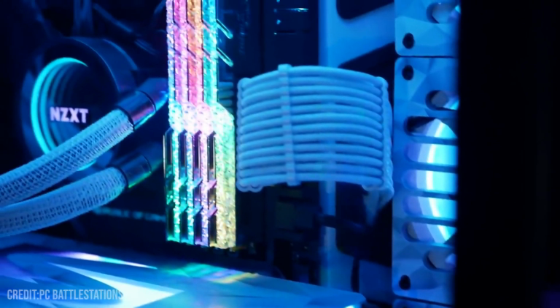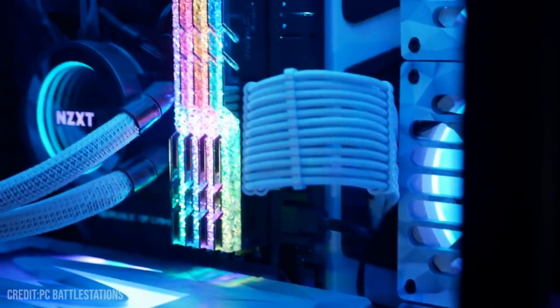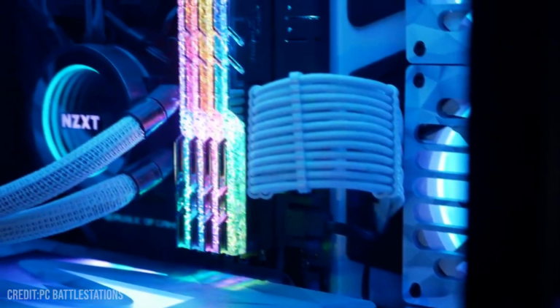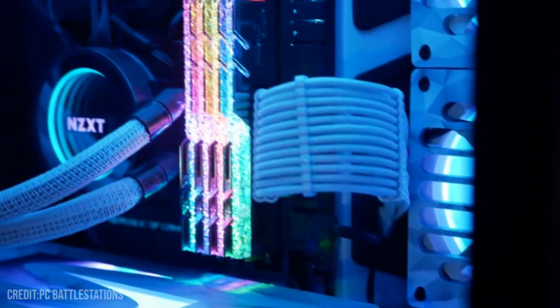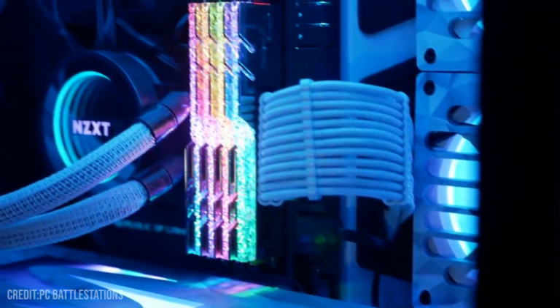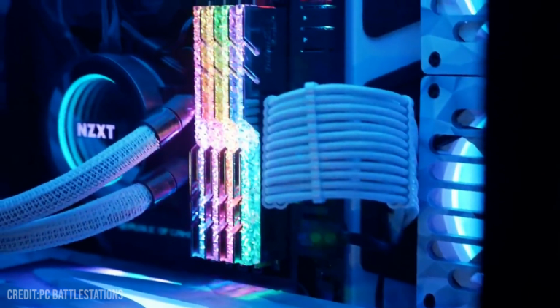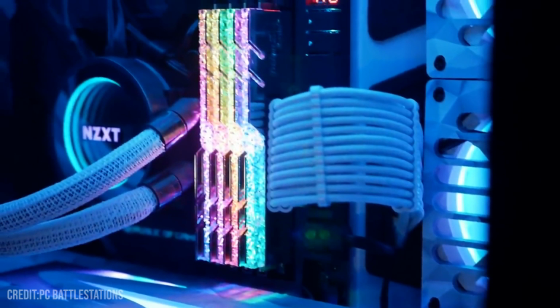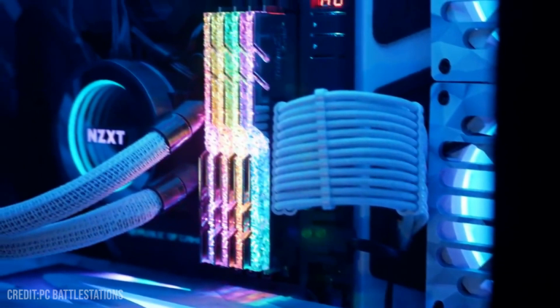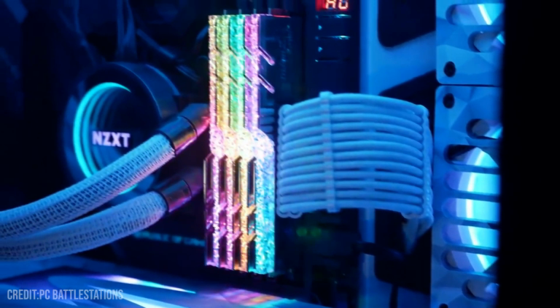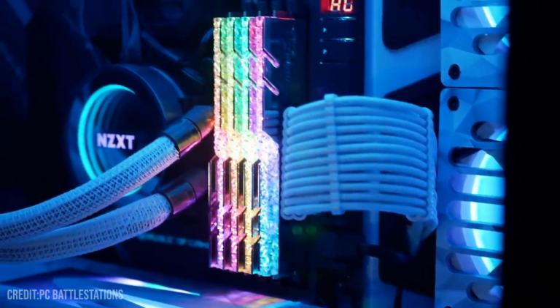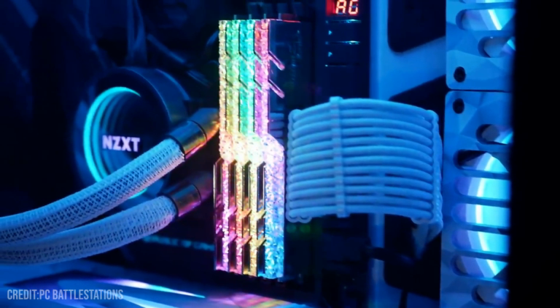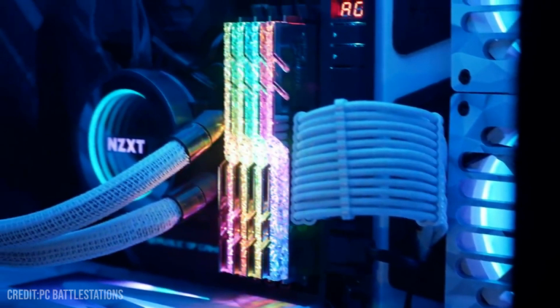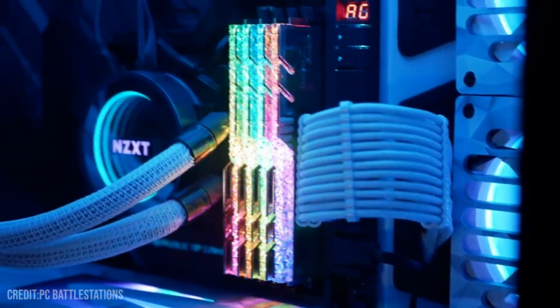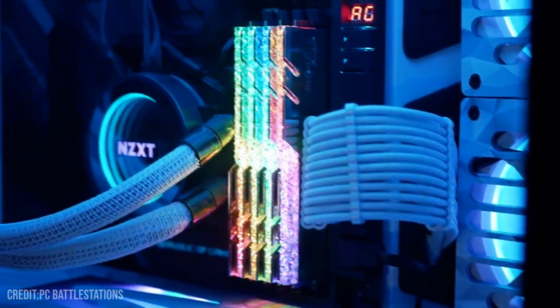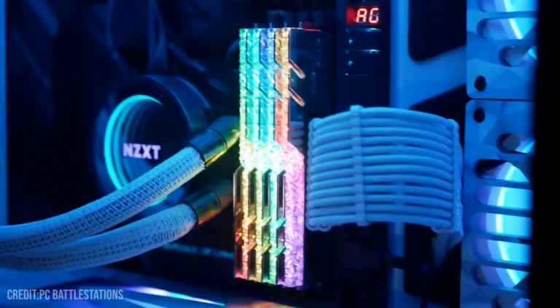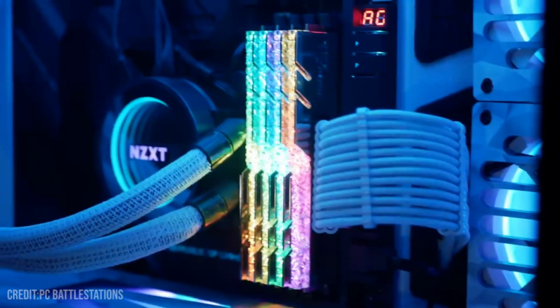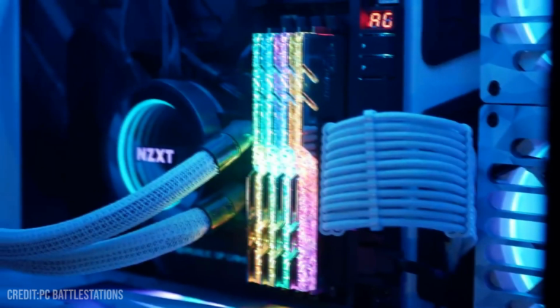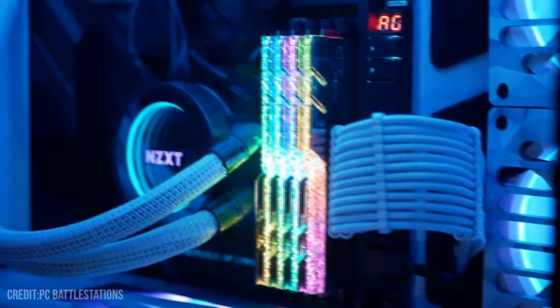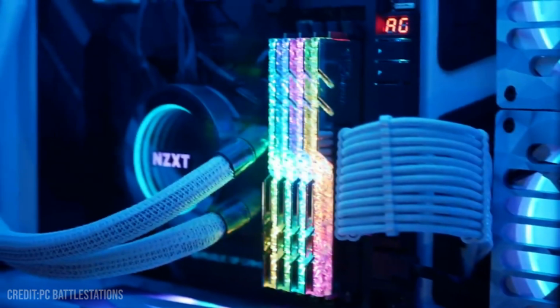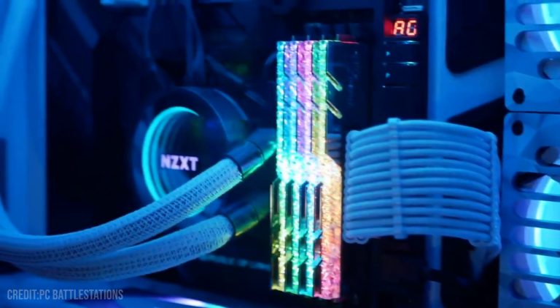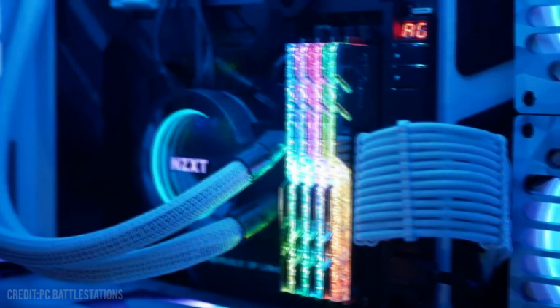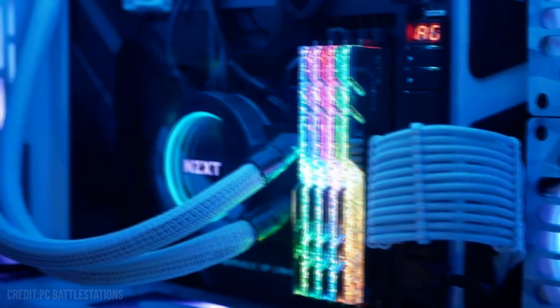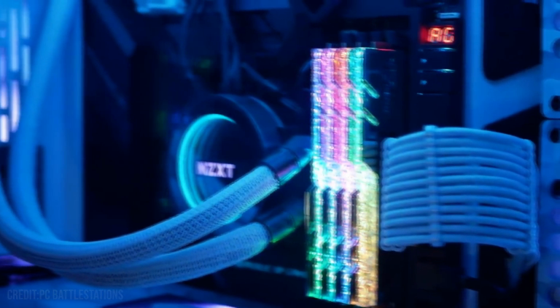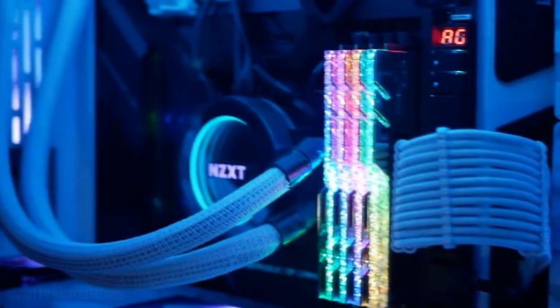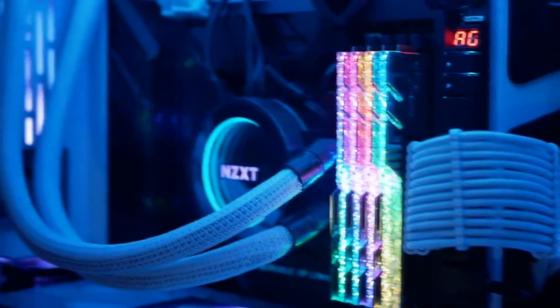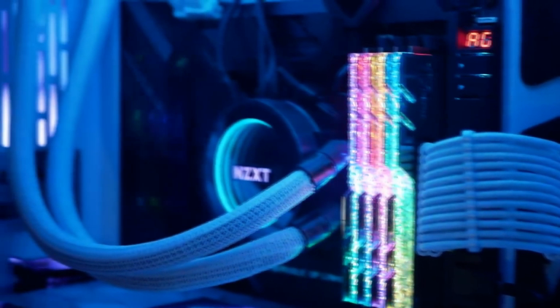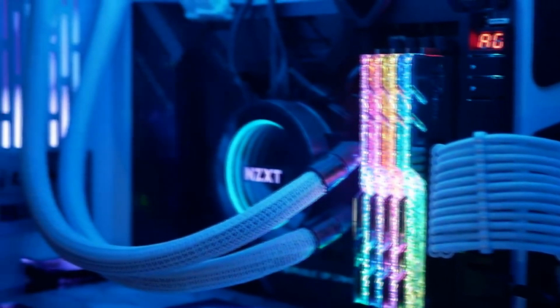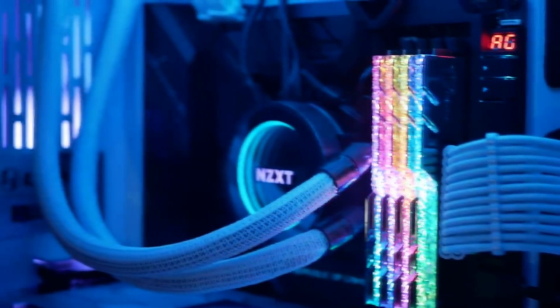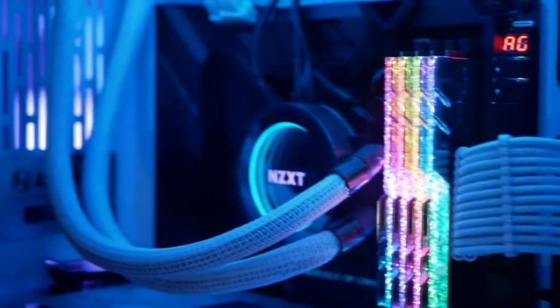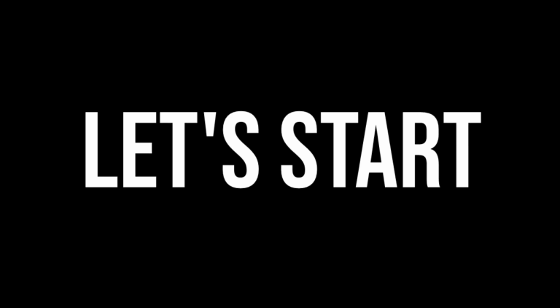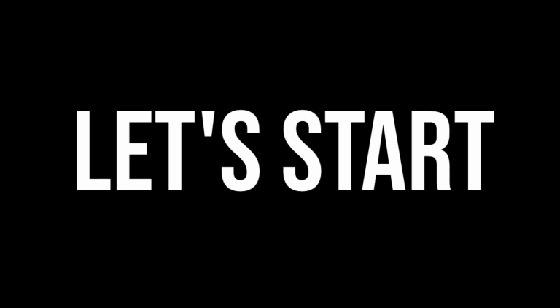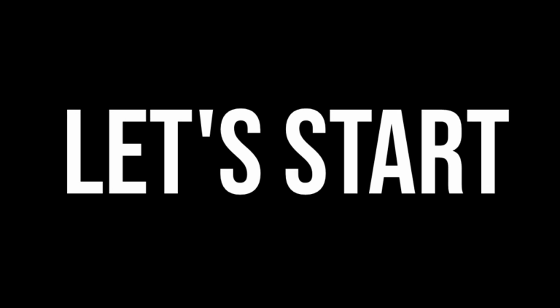You will have the links to this PC build in the video description. That being said, let's start.